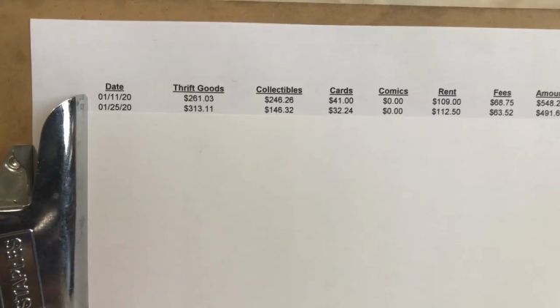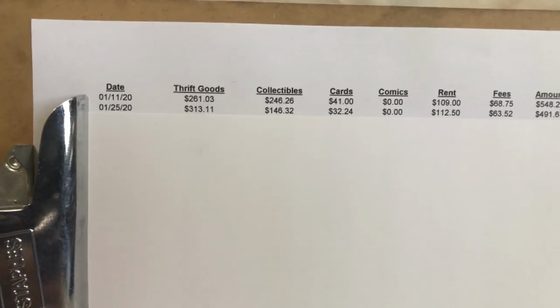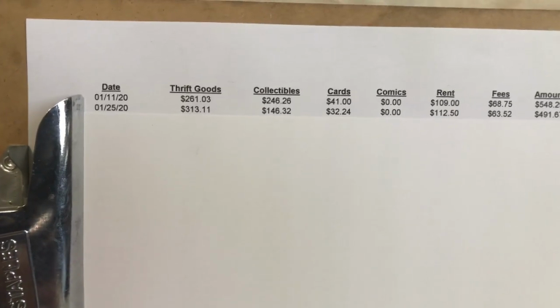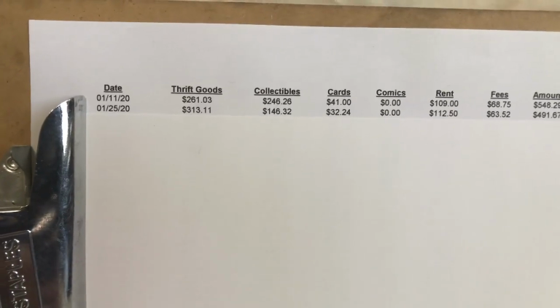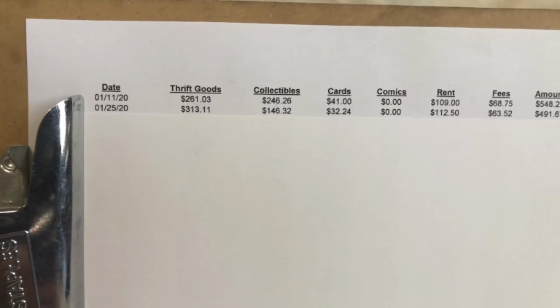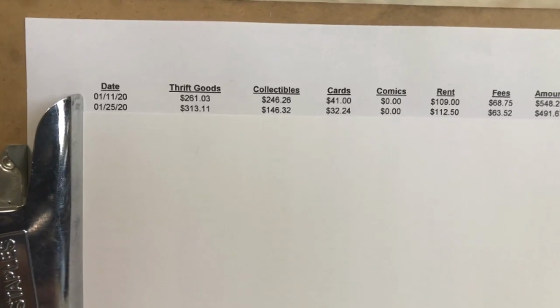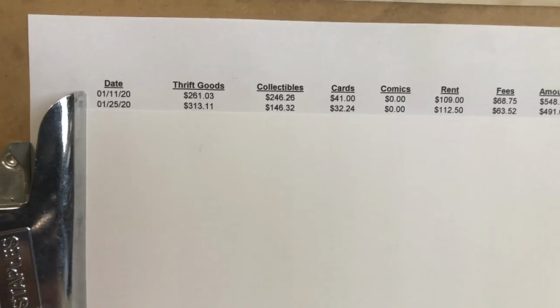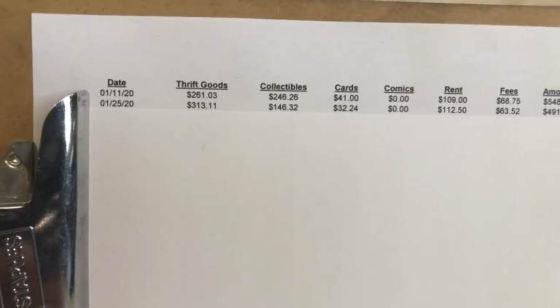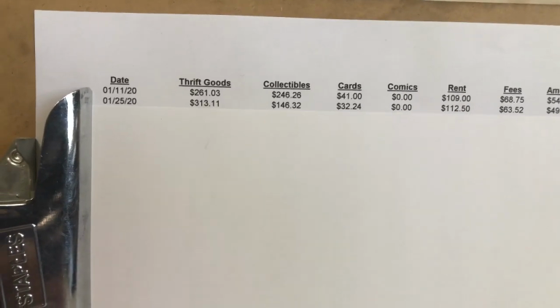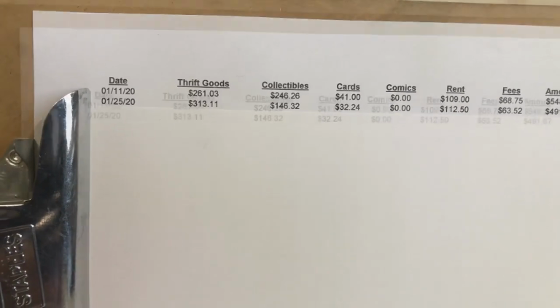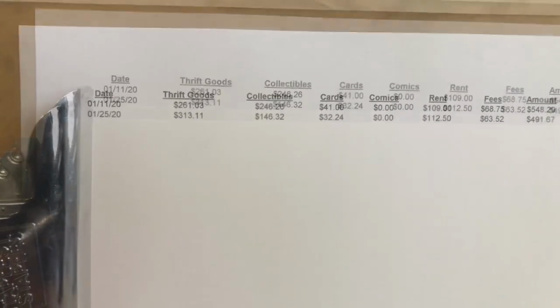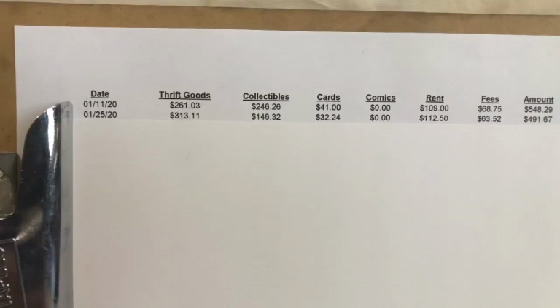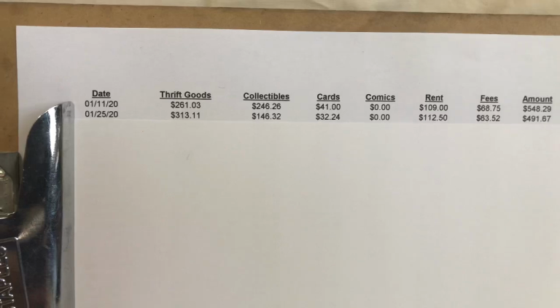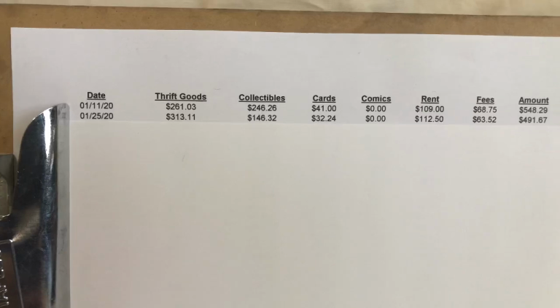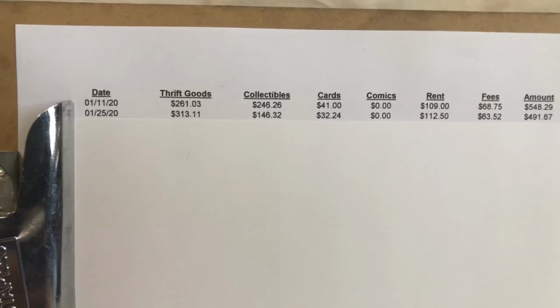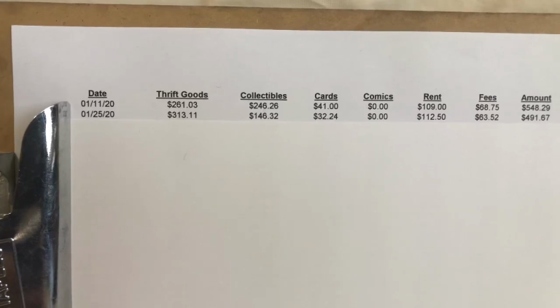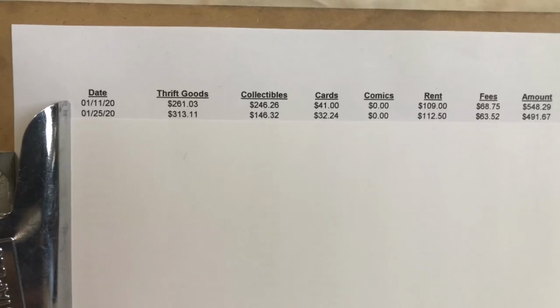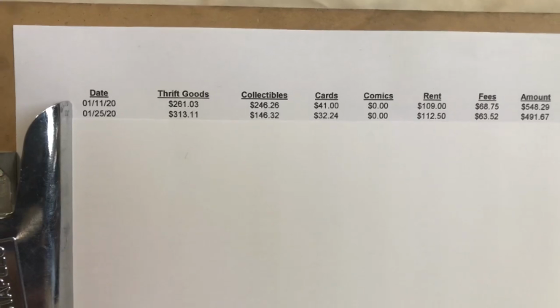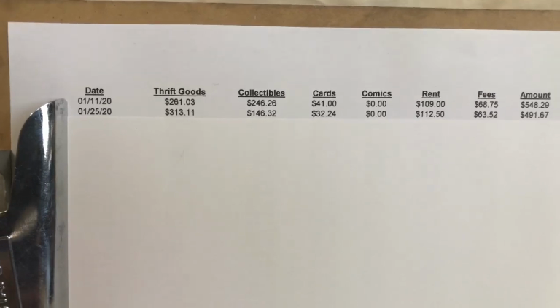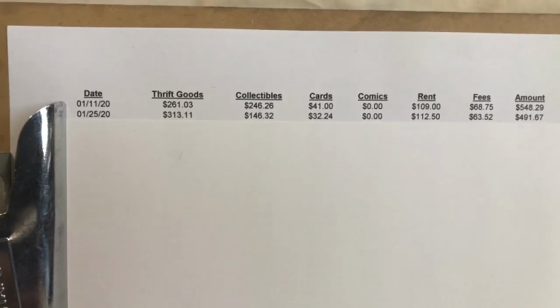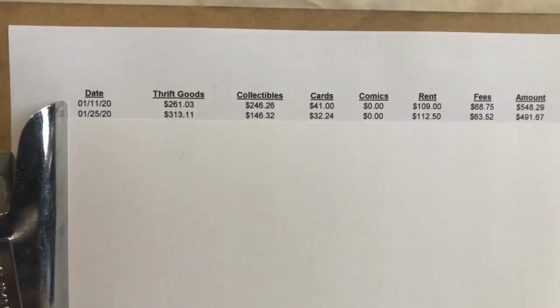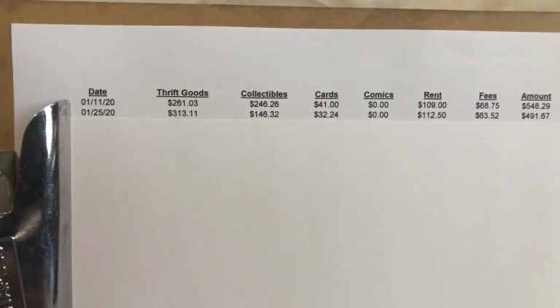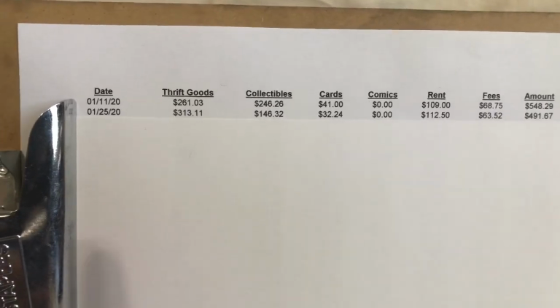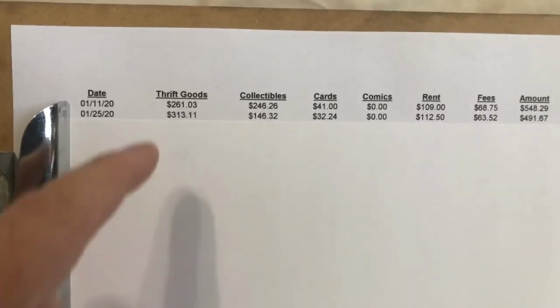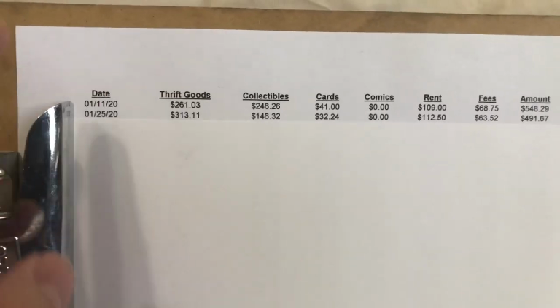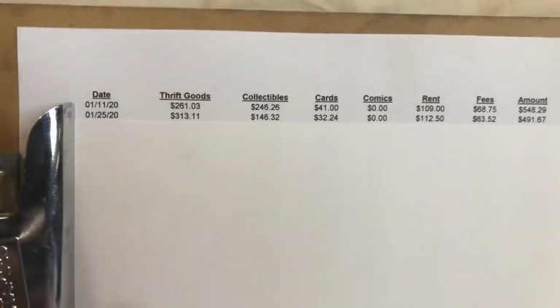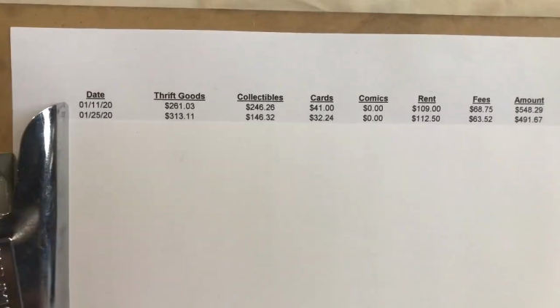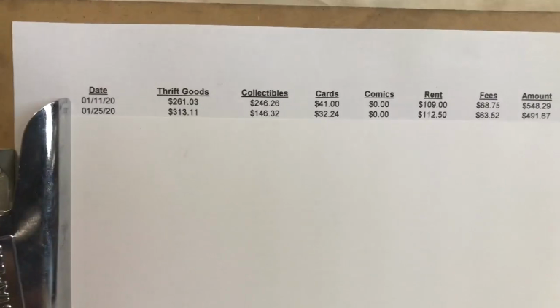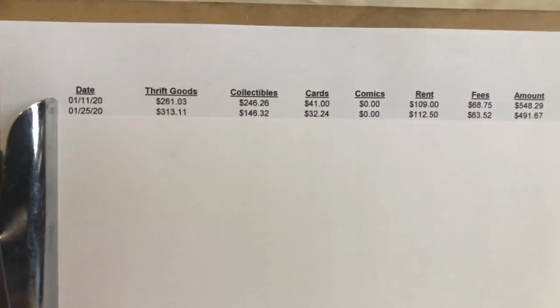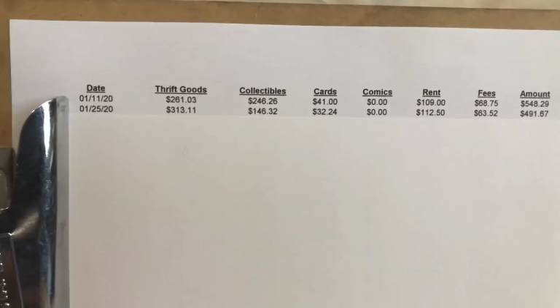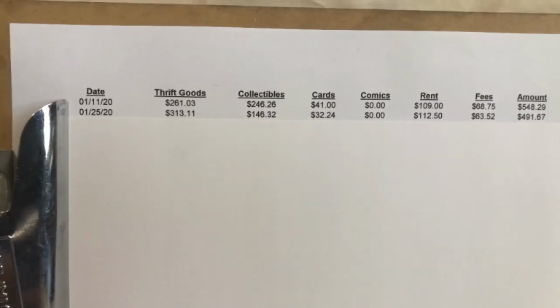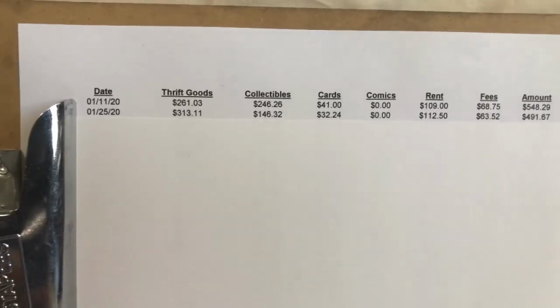I like breaking those down. It lets me know how I'm doing in each category and if anything's lacking or doing better than others that I need to focus on. So here we go — January. I'm not going to go over each number totally, but you can see the thrift goods, the collectibles, and the cards.